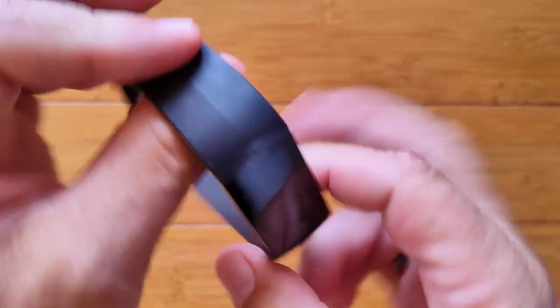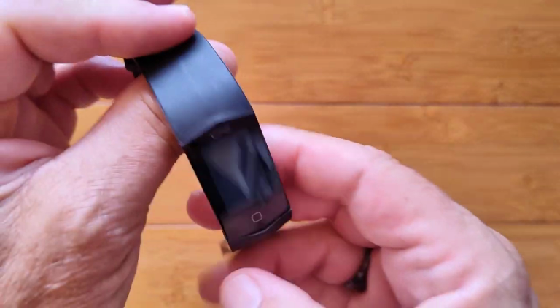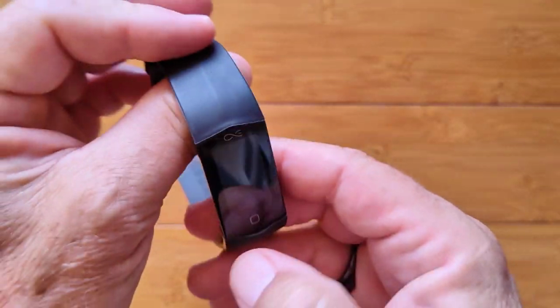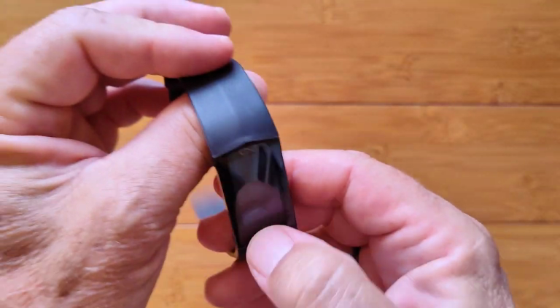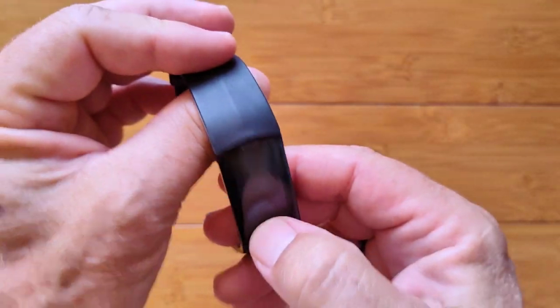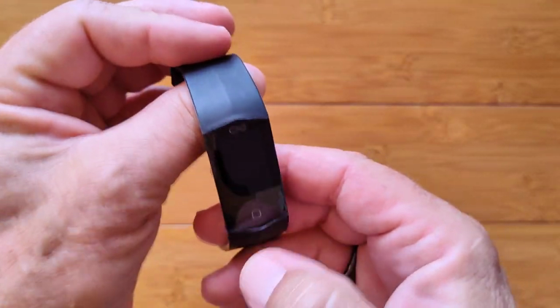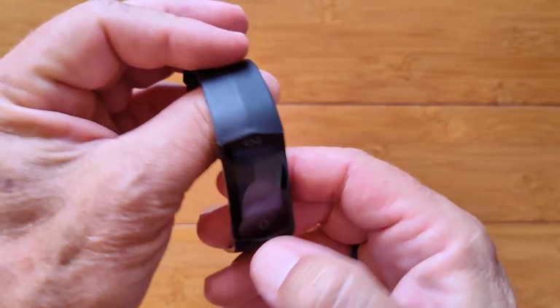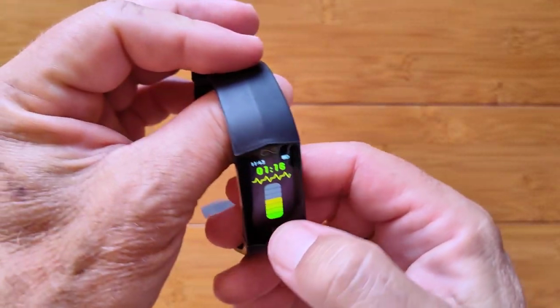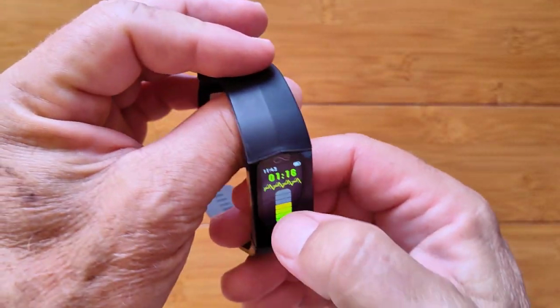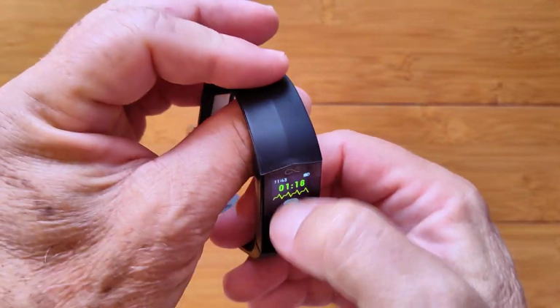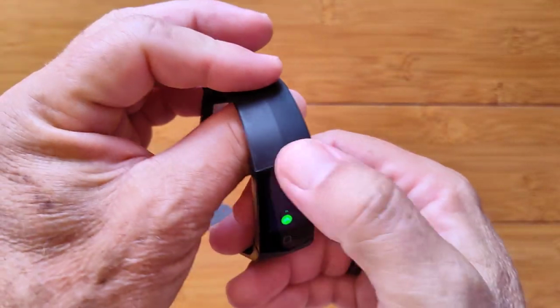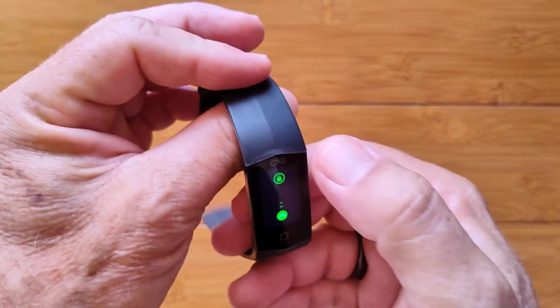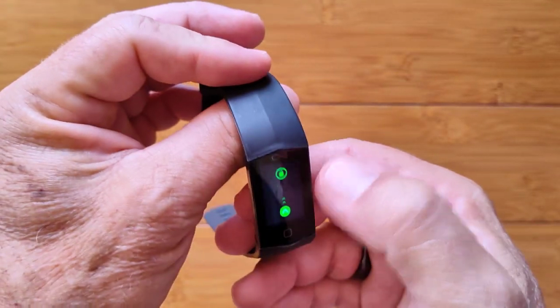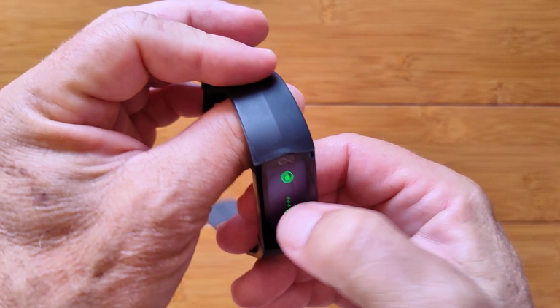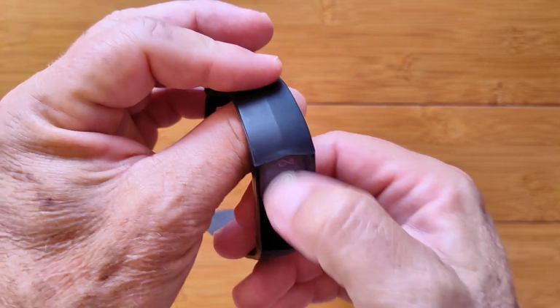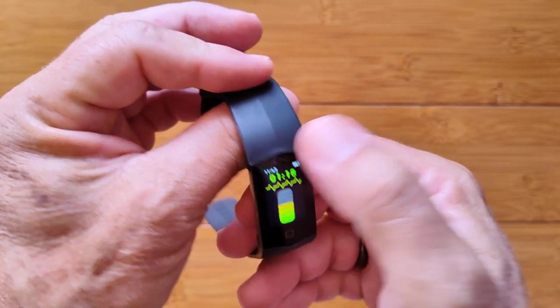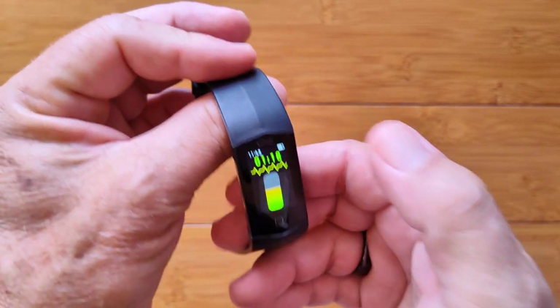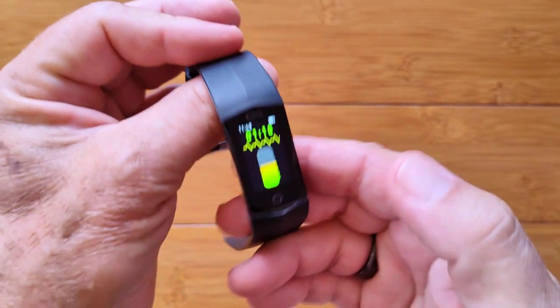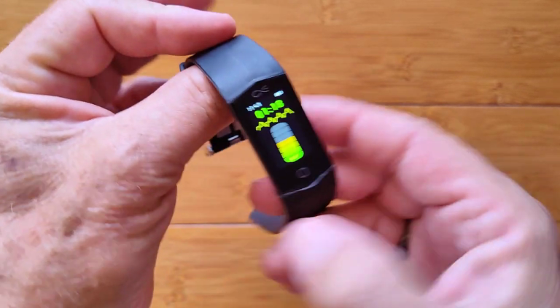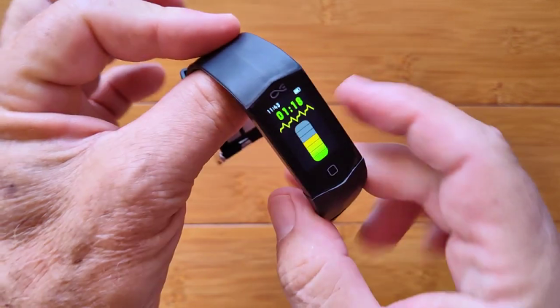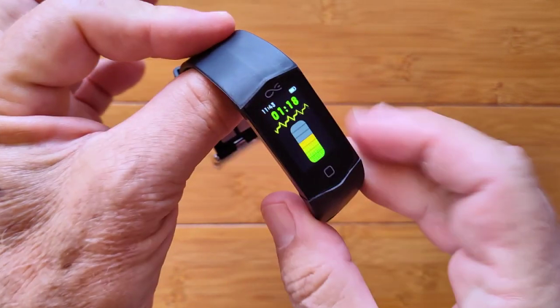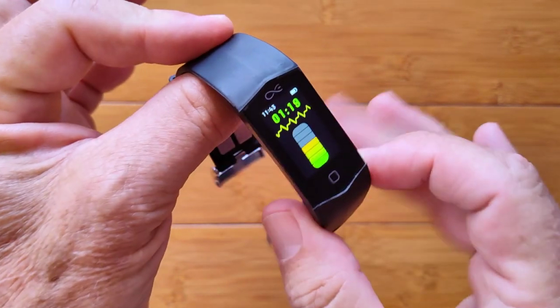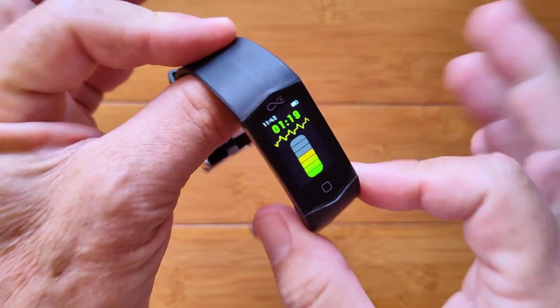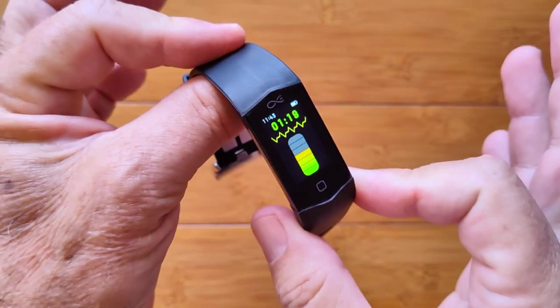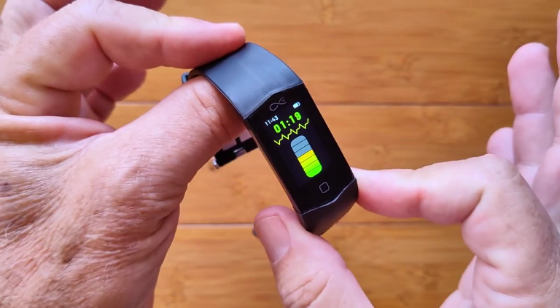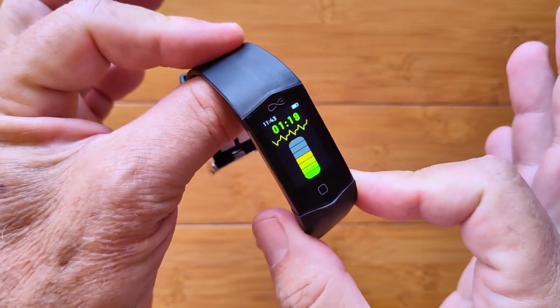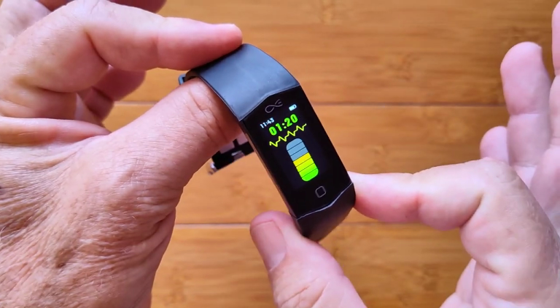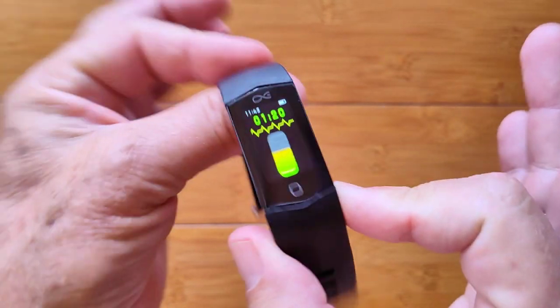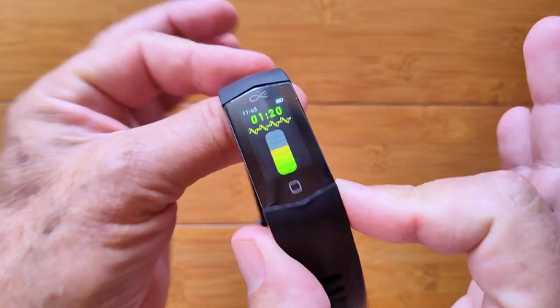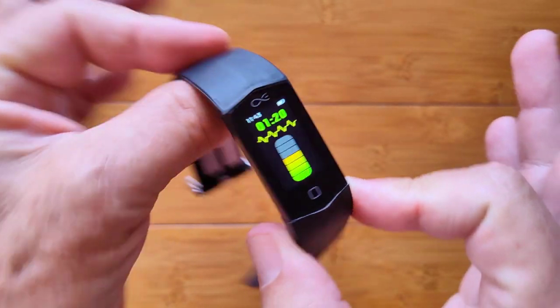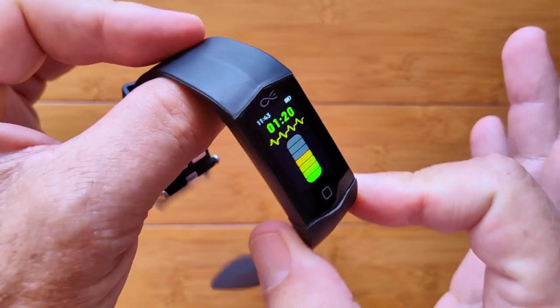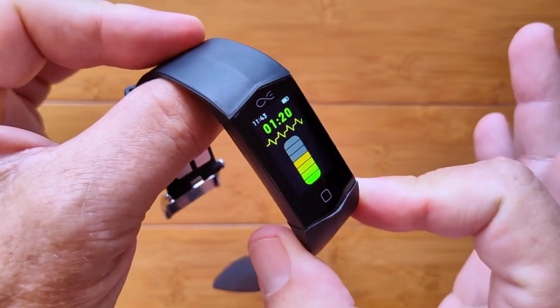Yeah, it's called the ObeEnd Smart Band. Check it out.